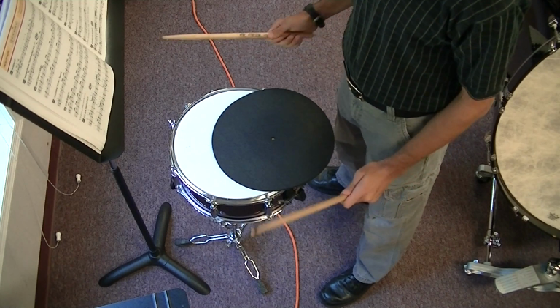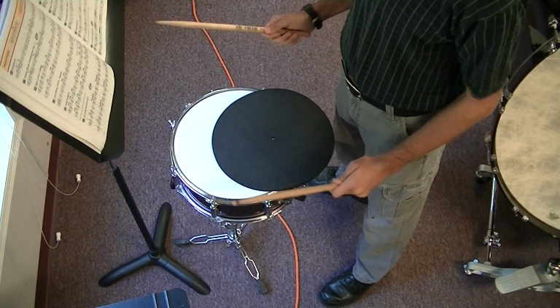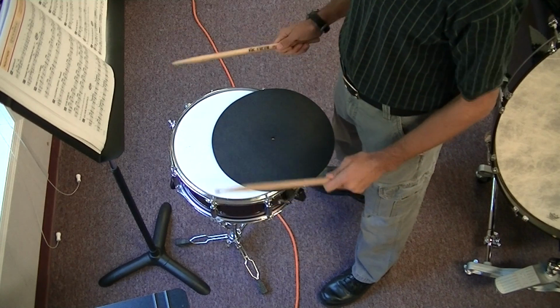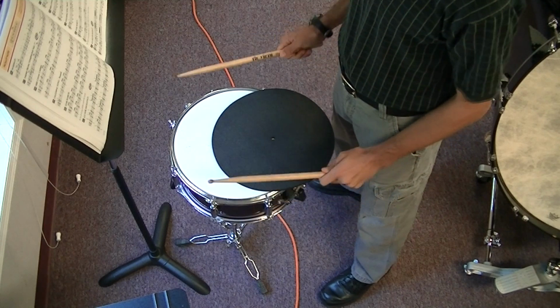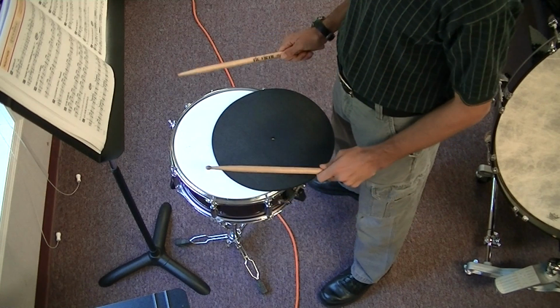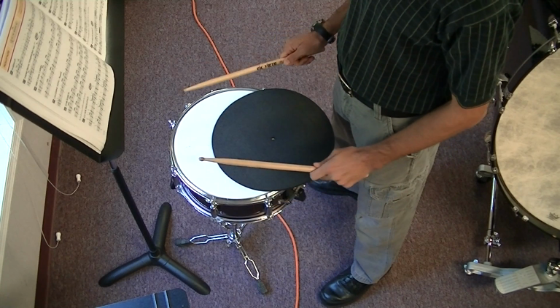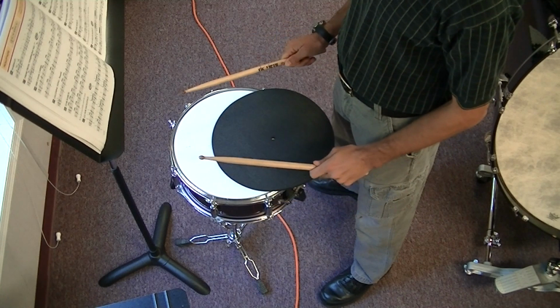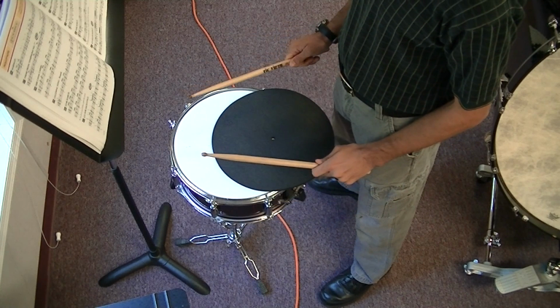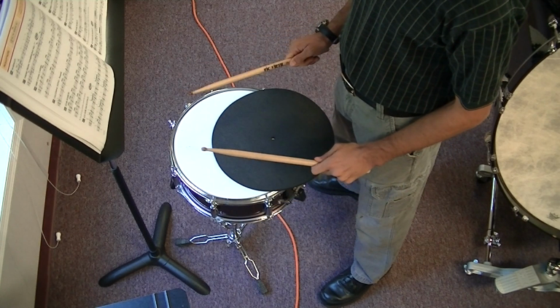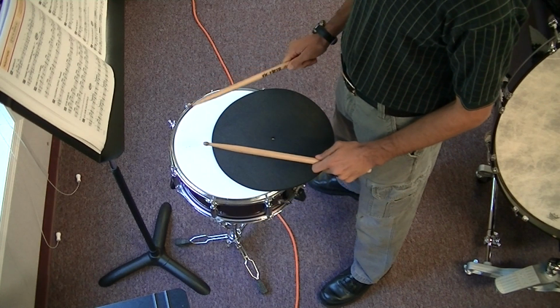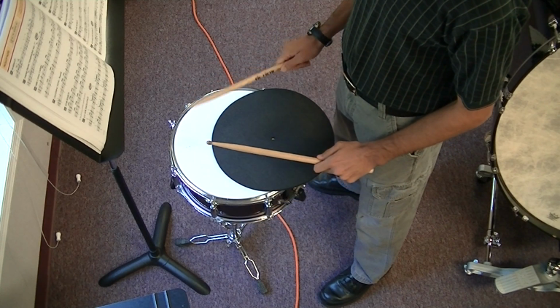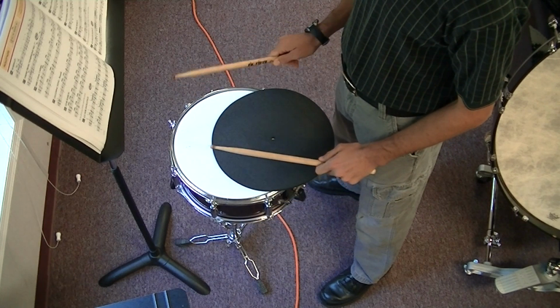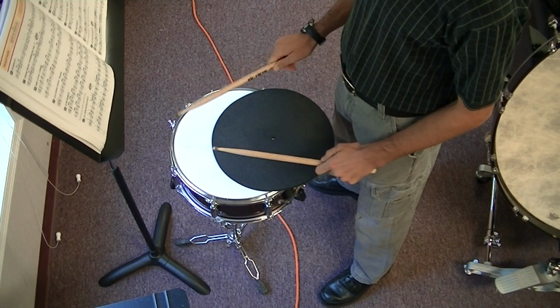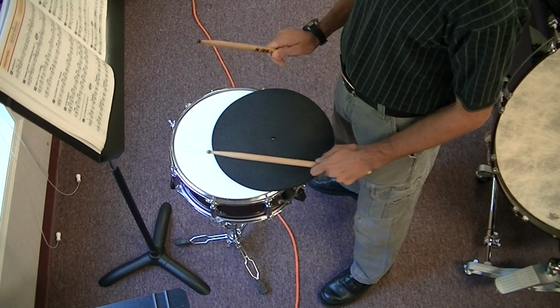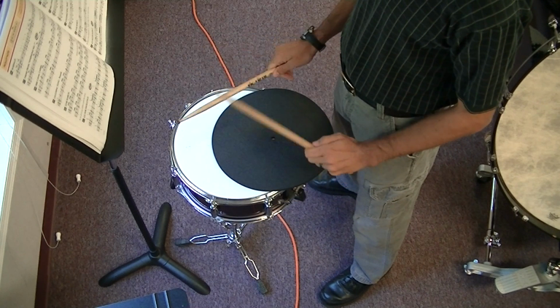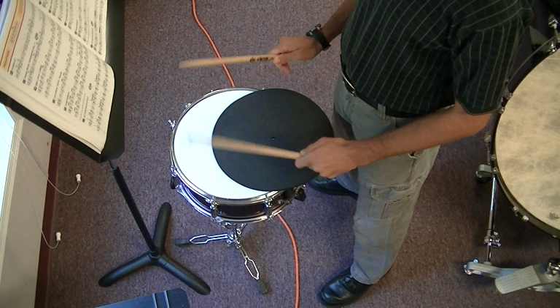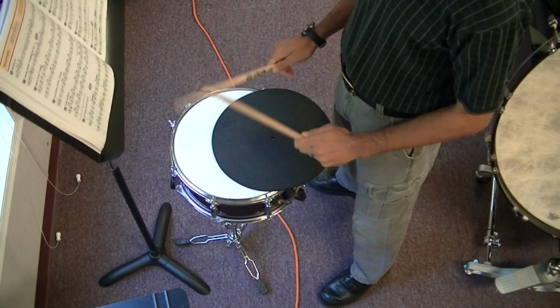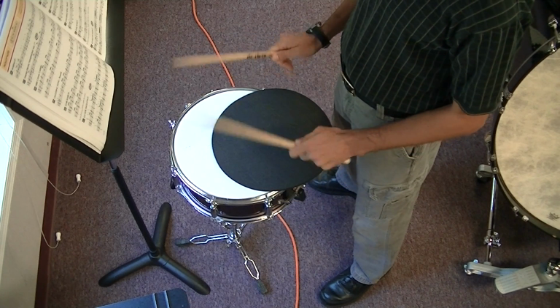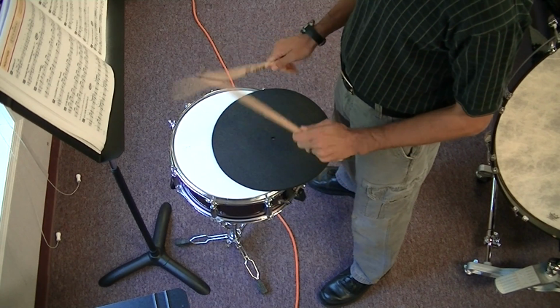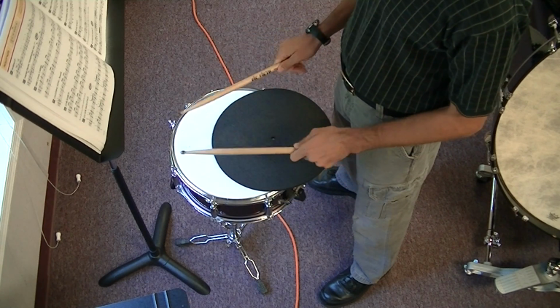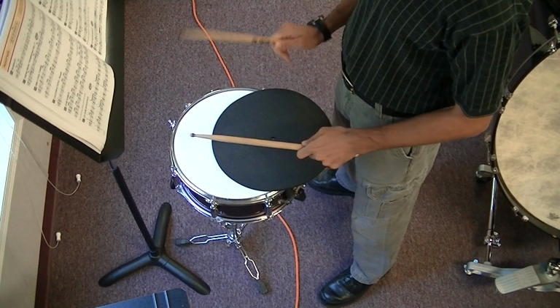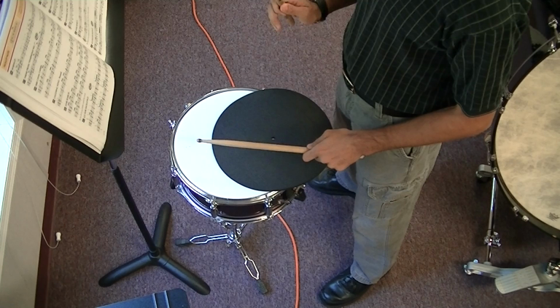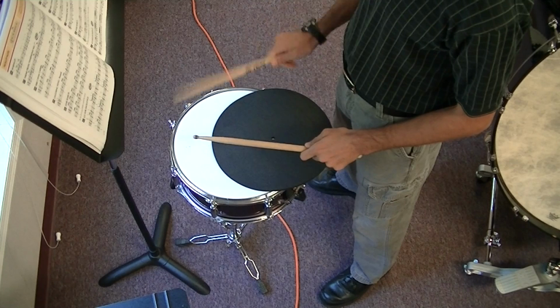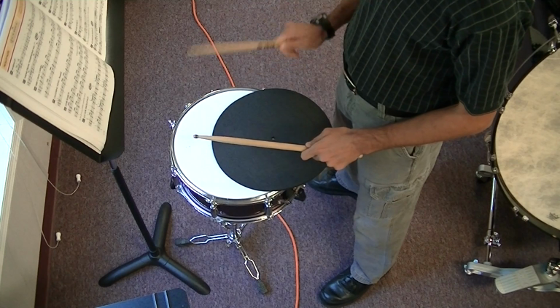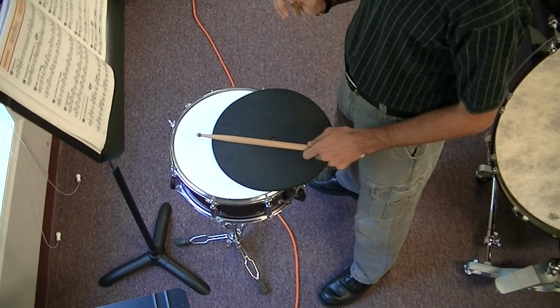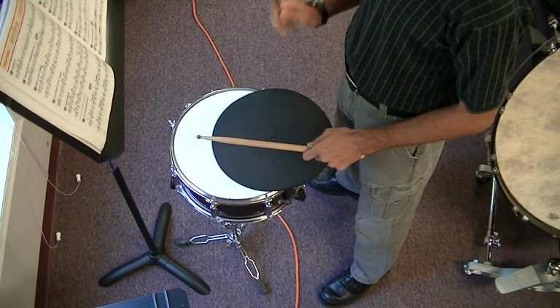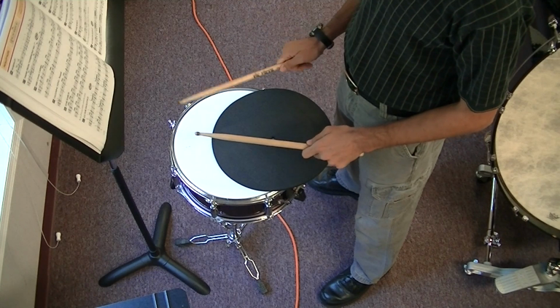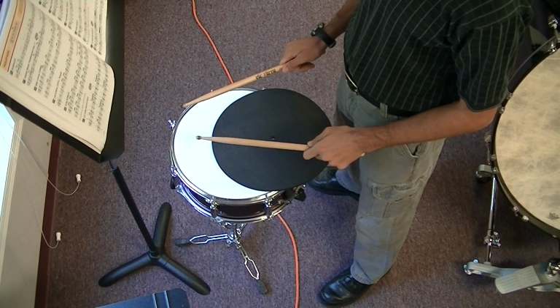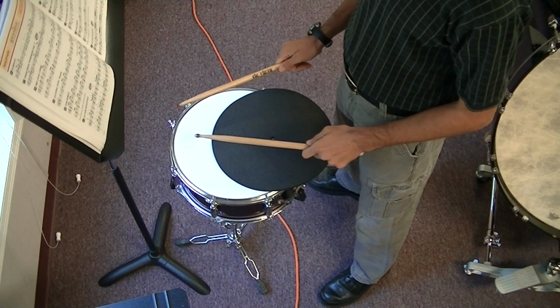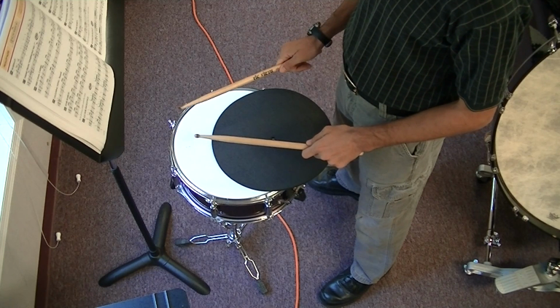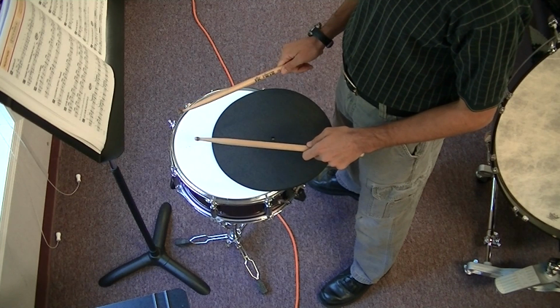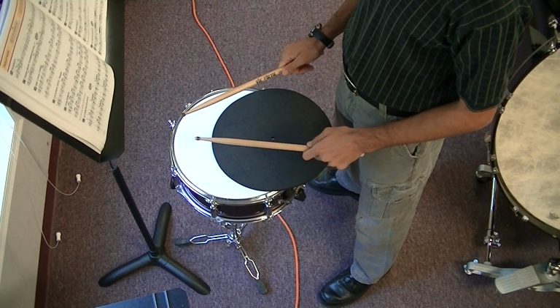Did you notice? I did two different stickings. Sometimes I just alternated, and sometimes I hit again with the eighth note.